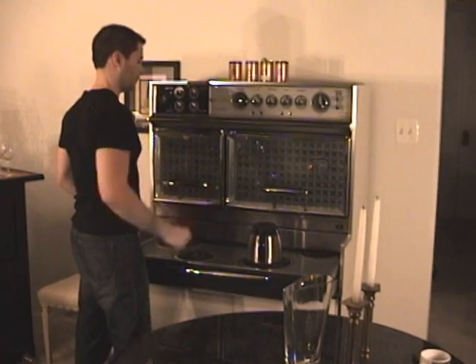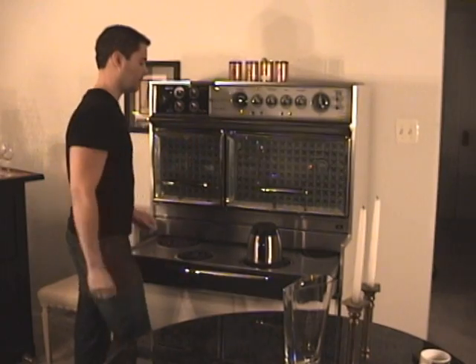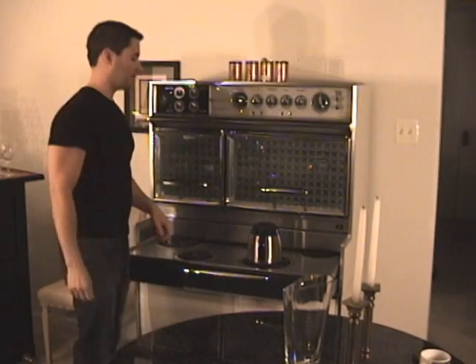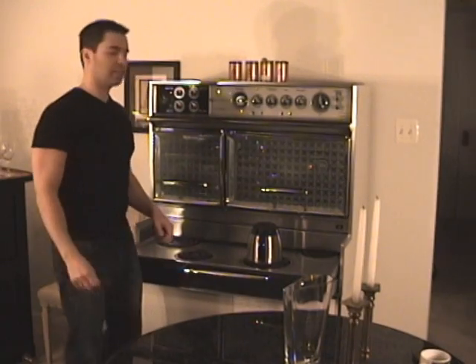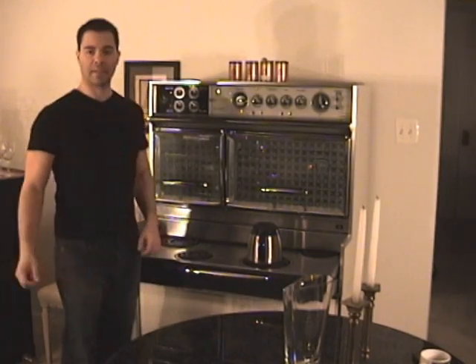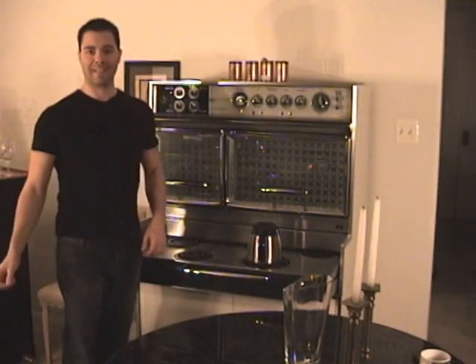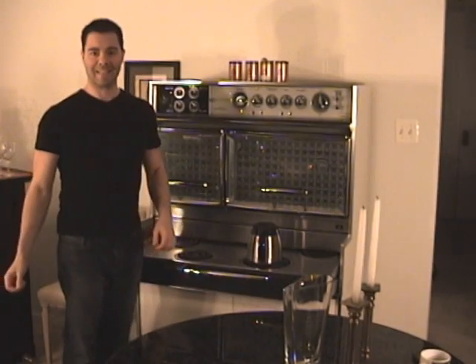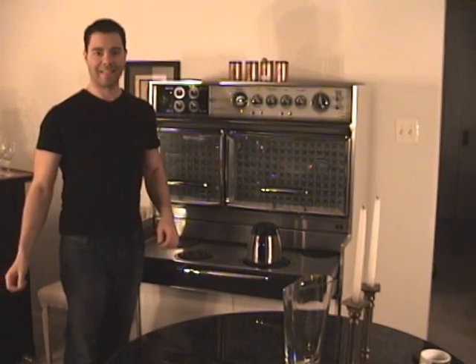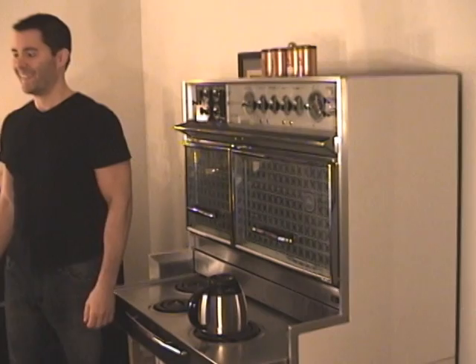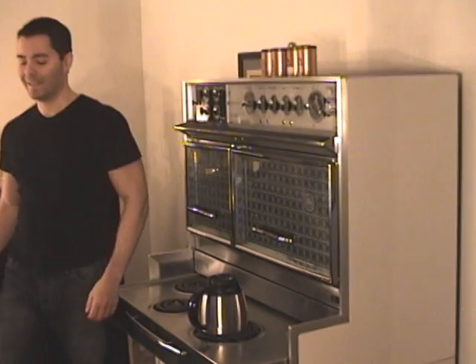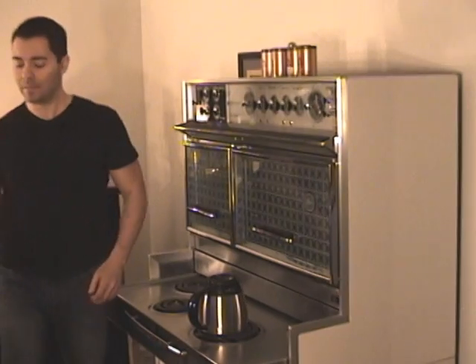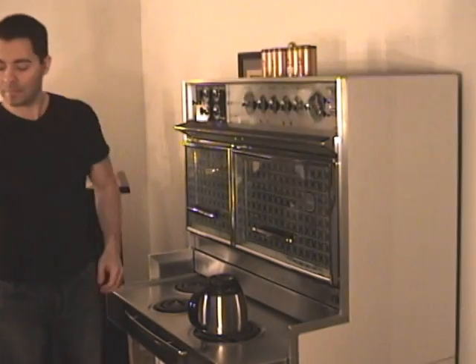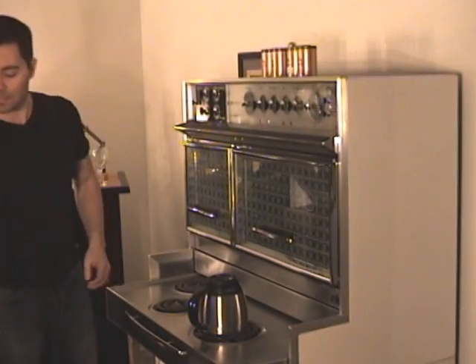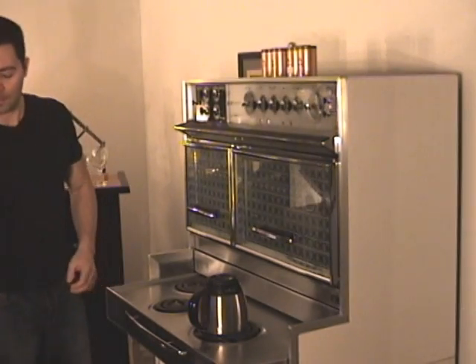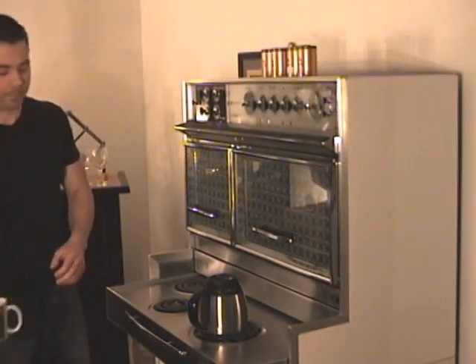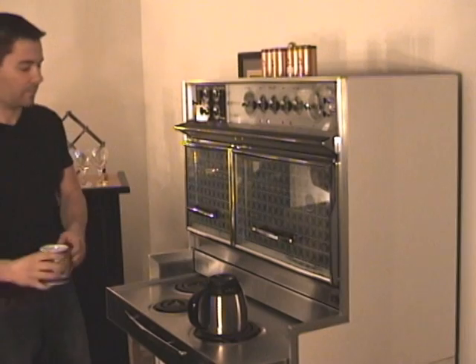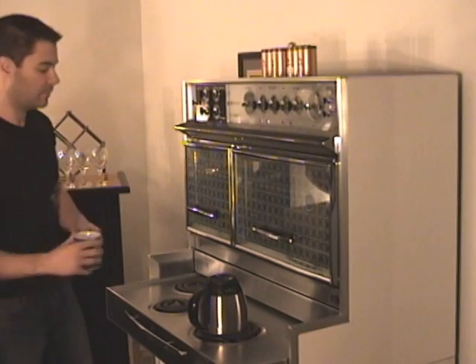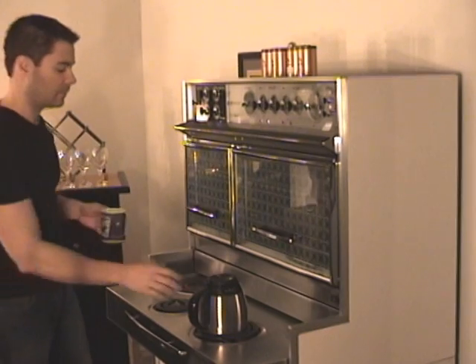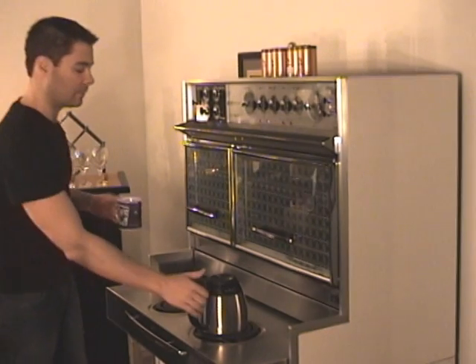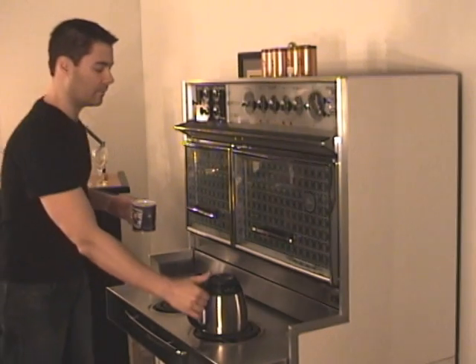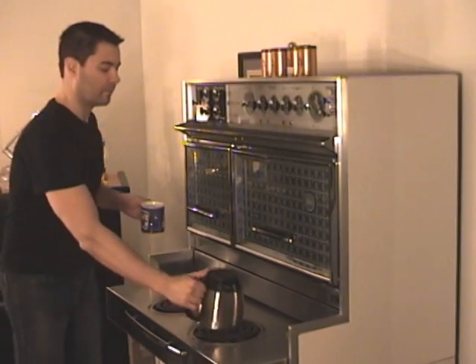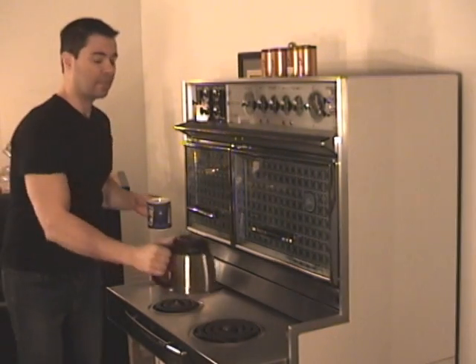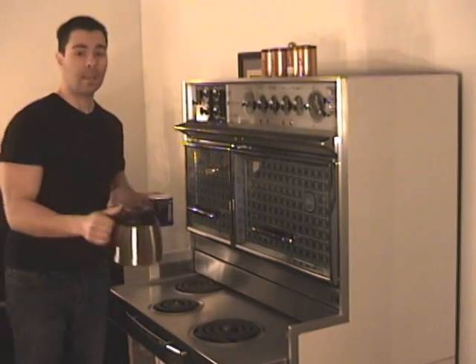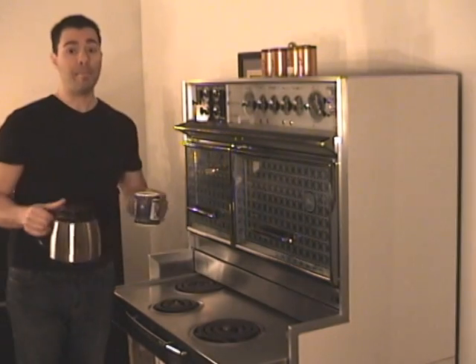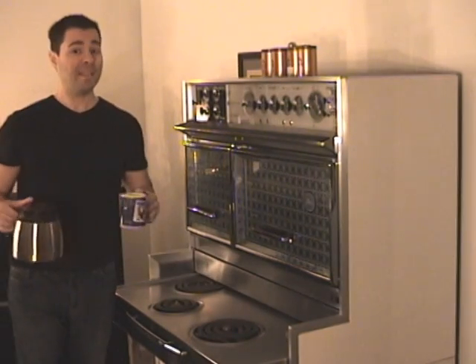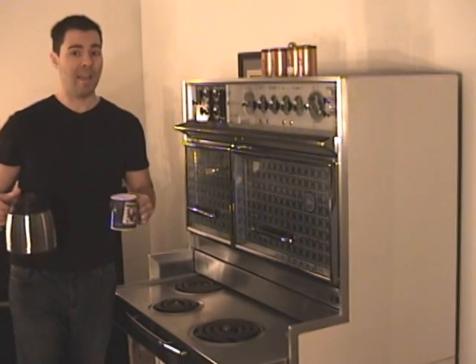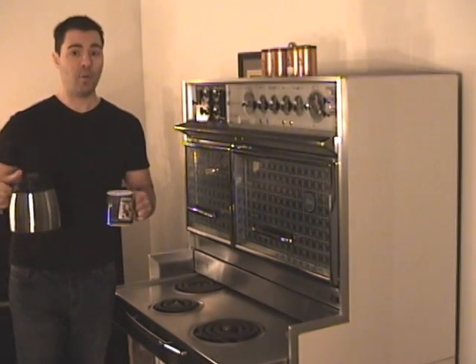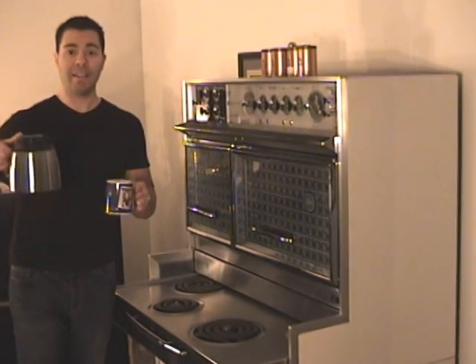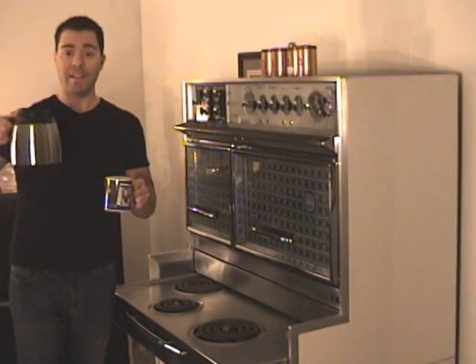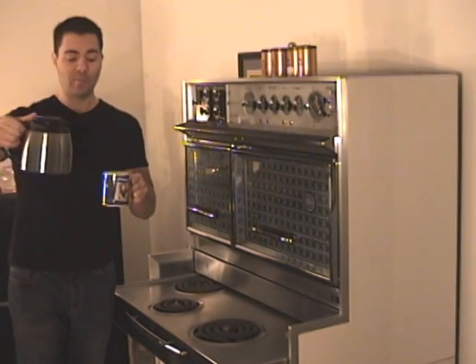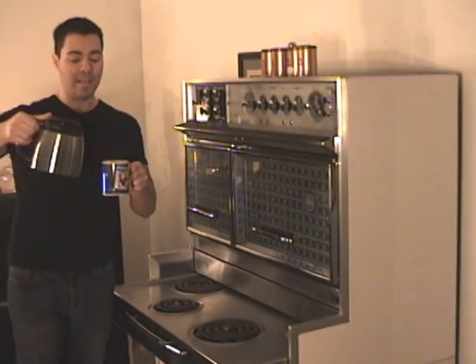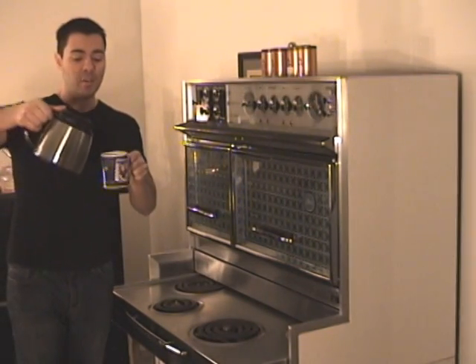And it's finished. Amazing how quickly it's ready too.